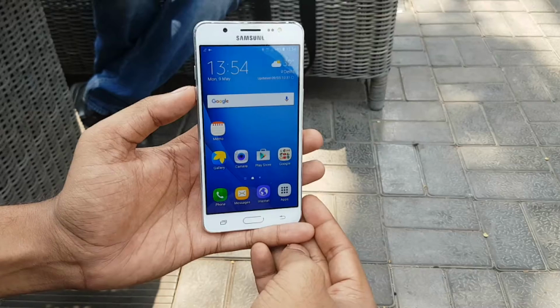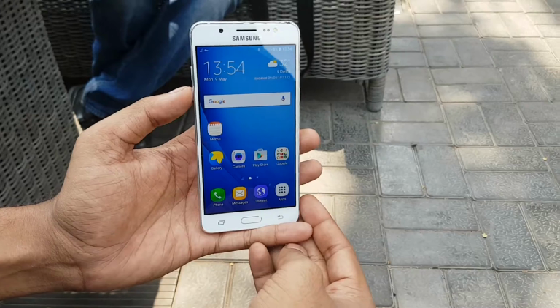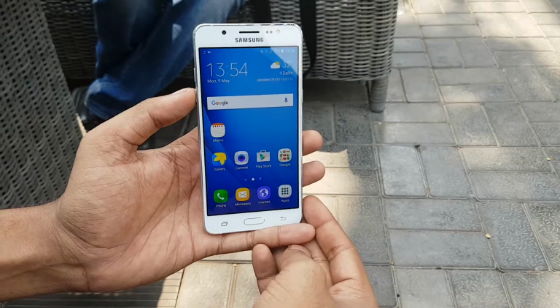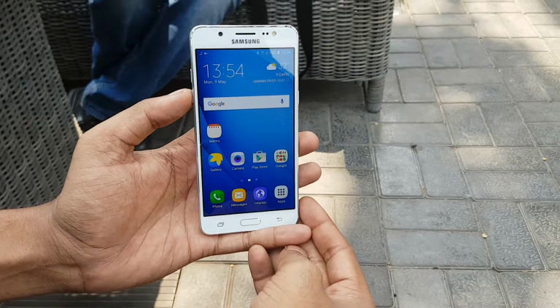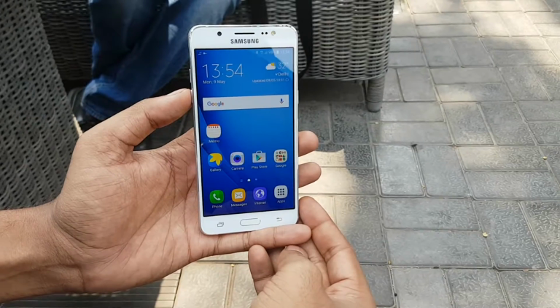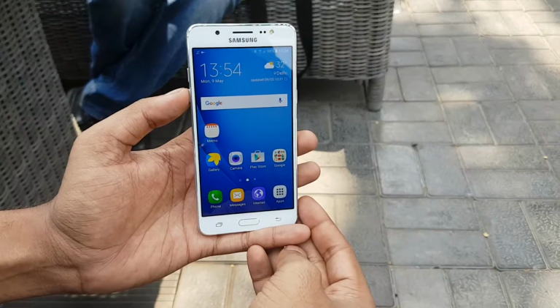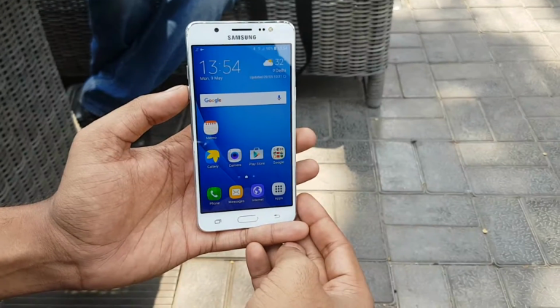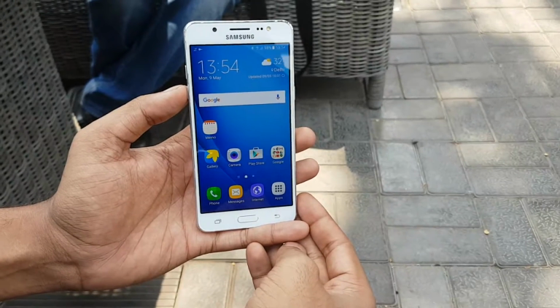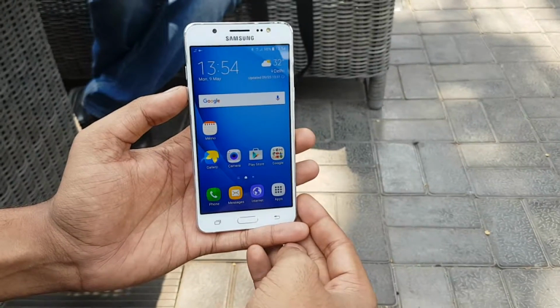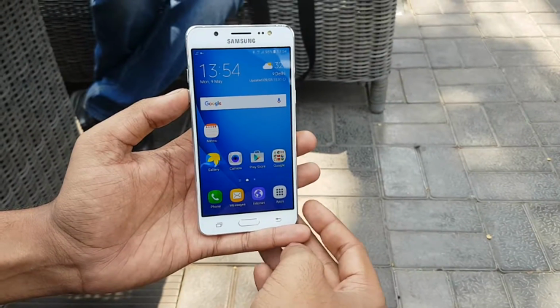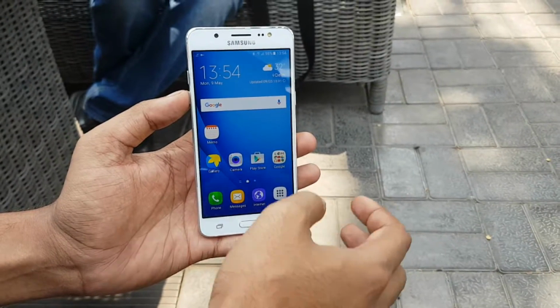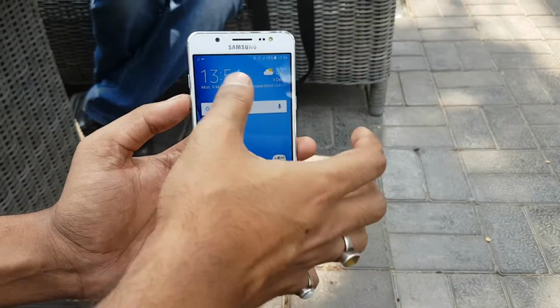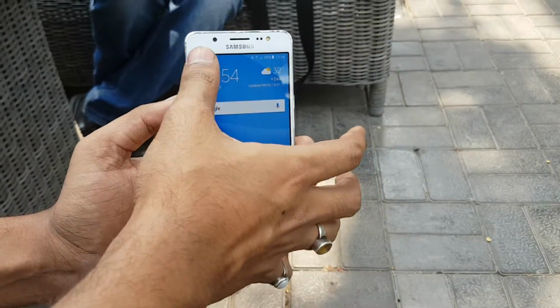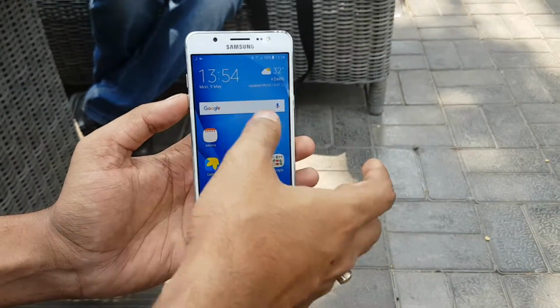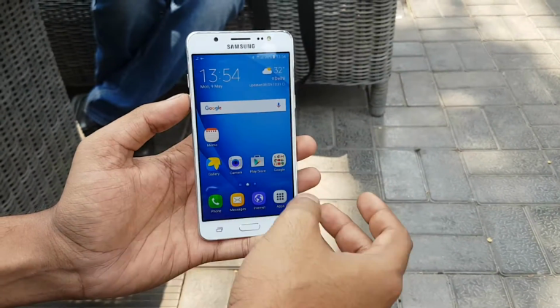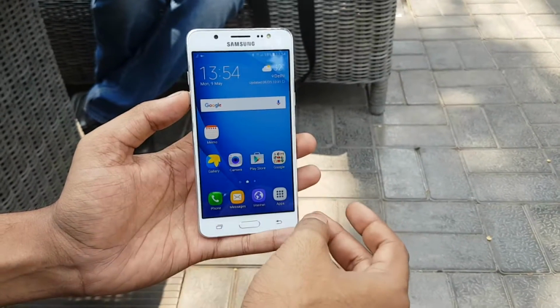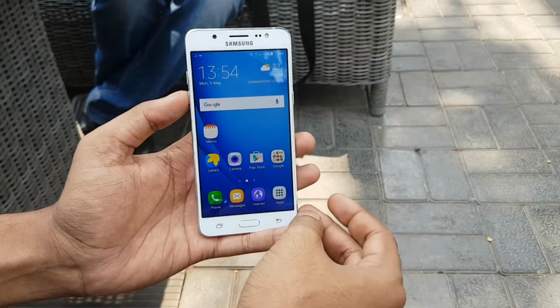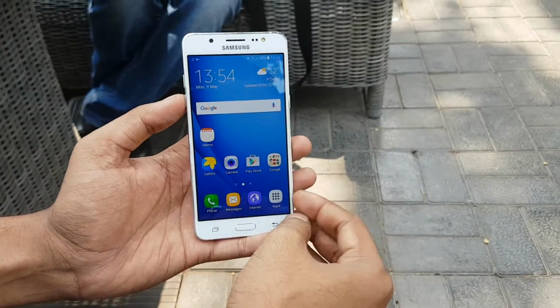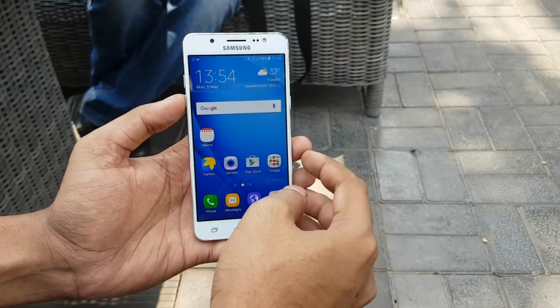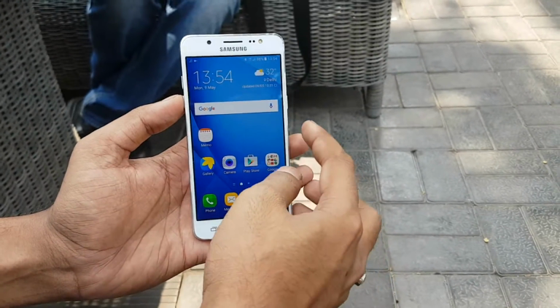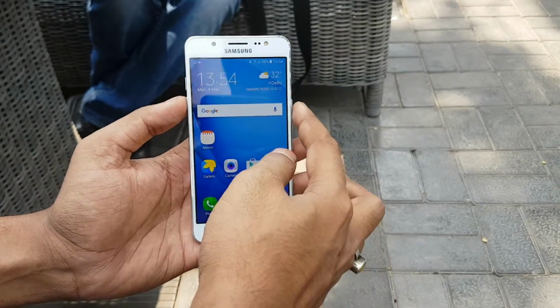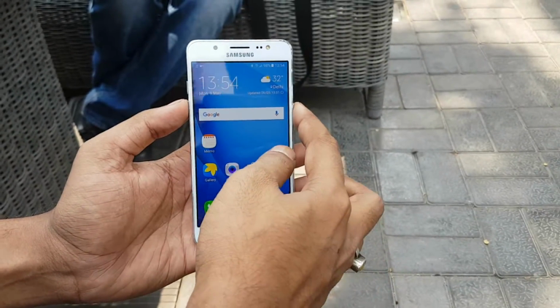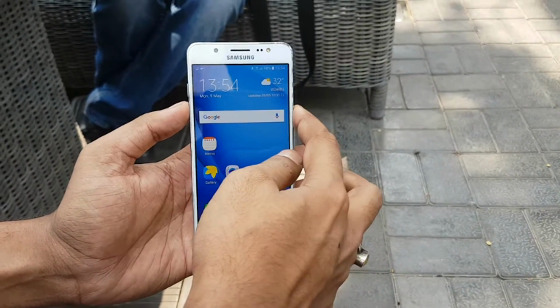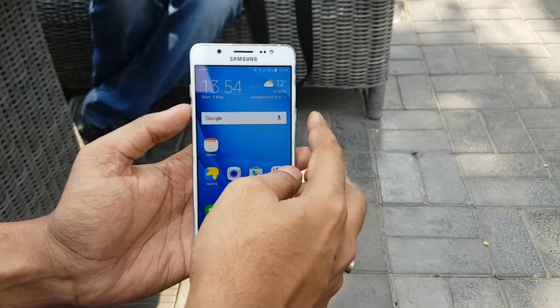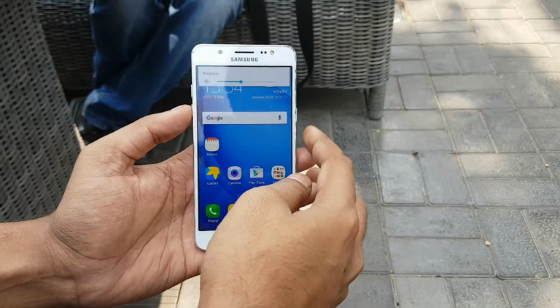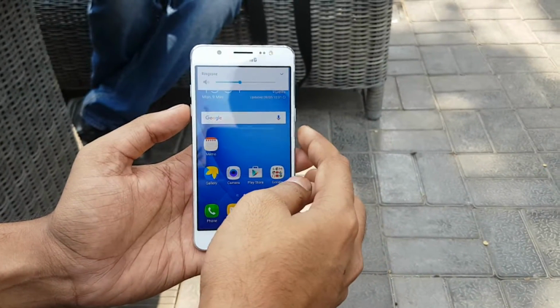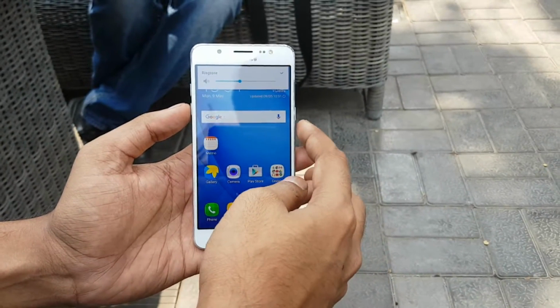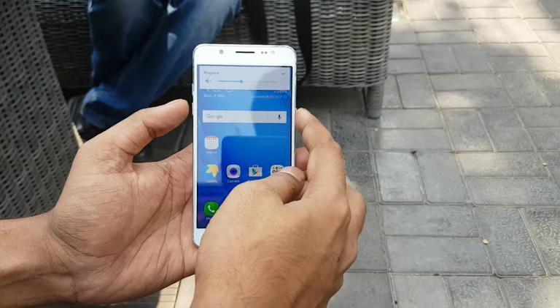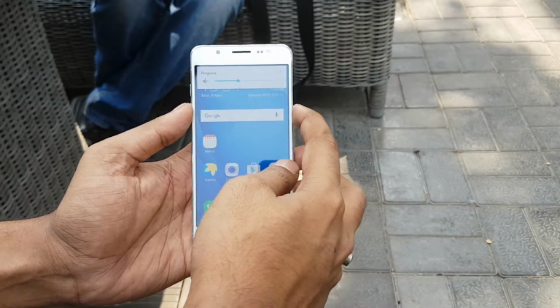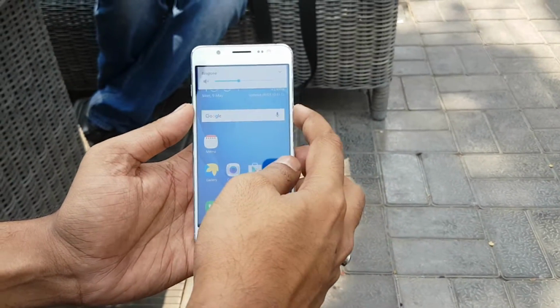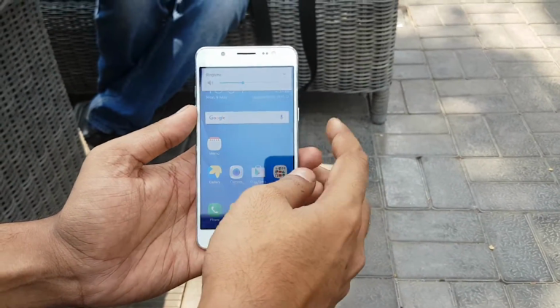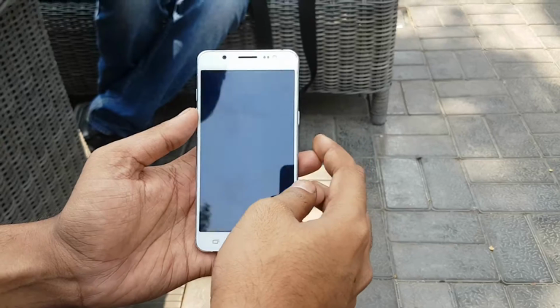Hi friends, this is The Old Monk and today I am with the Samsung Galaxy J5 2016 edition.